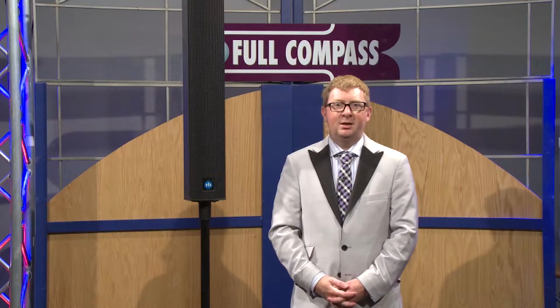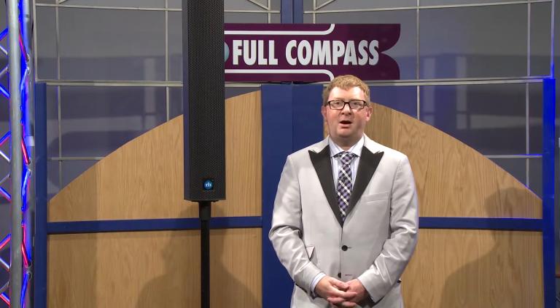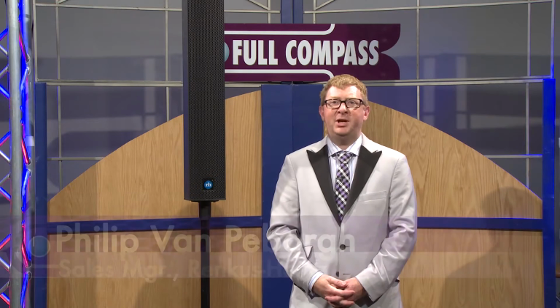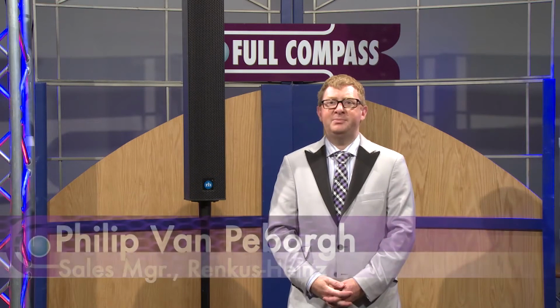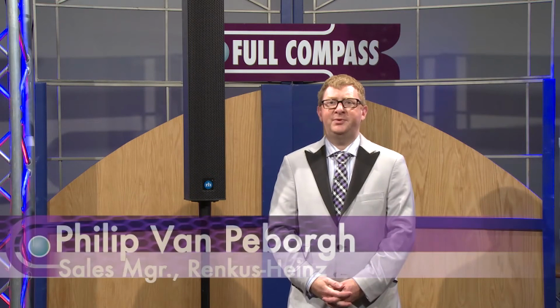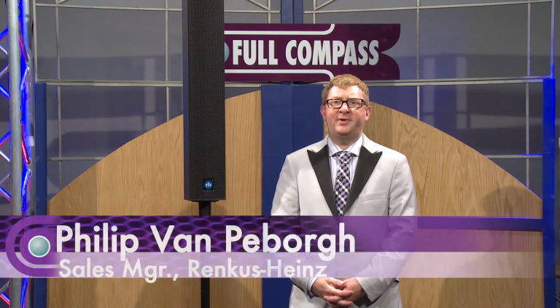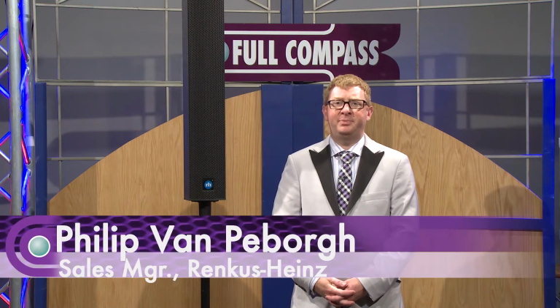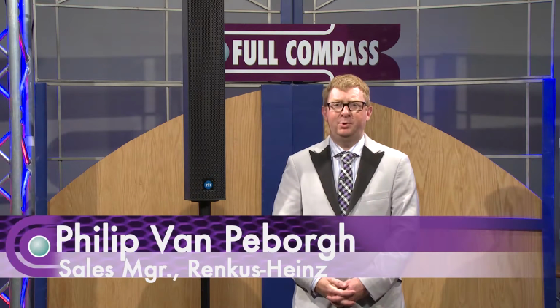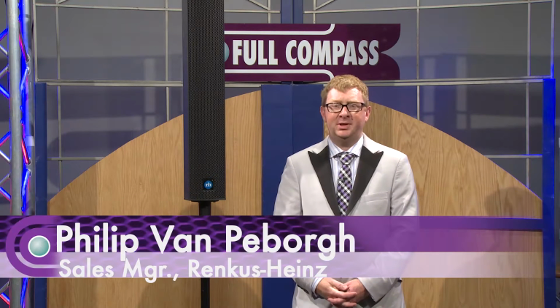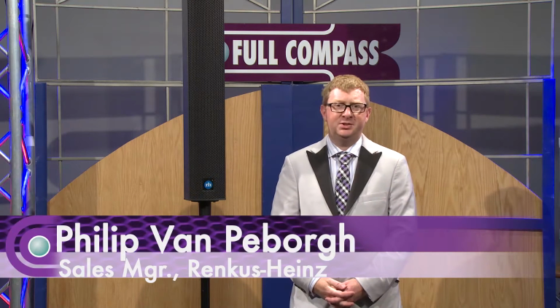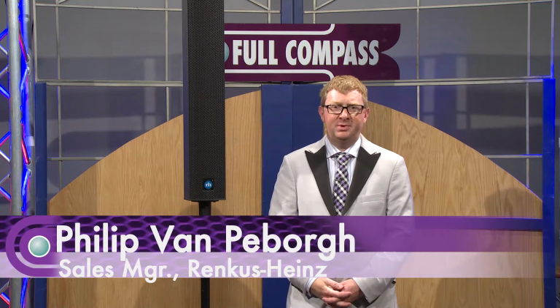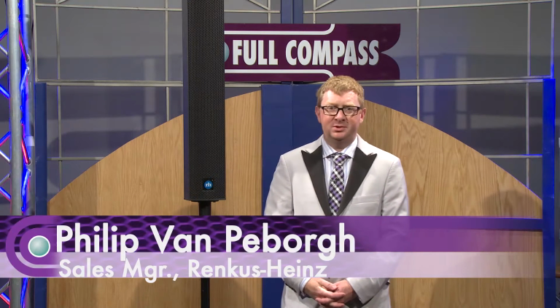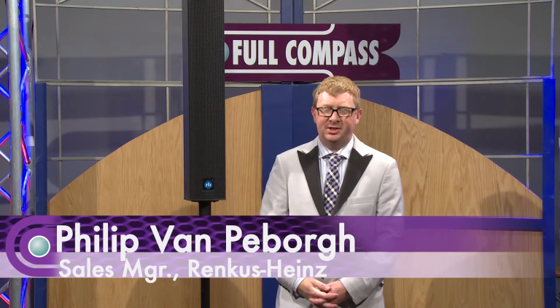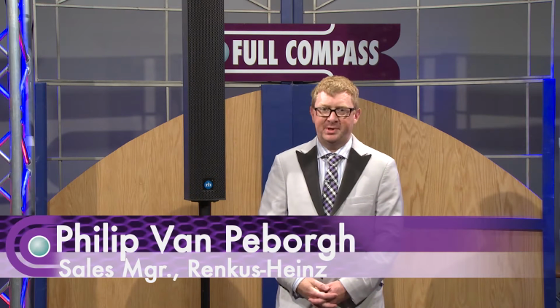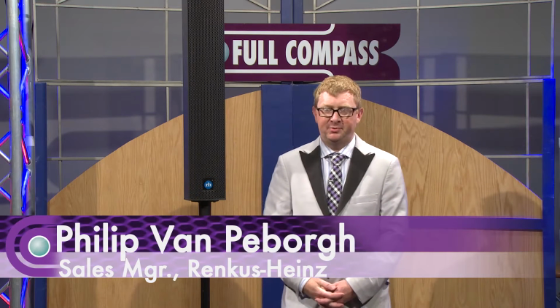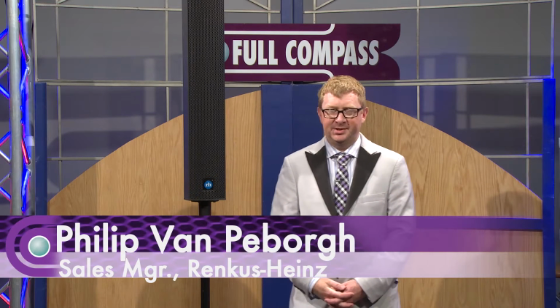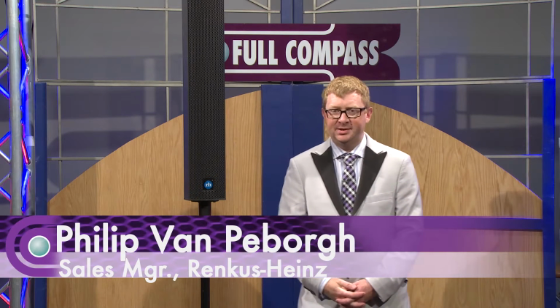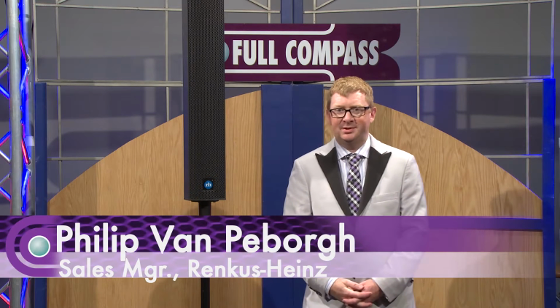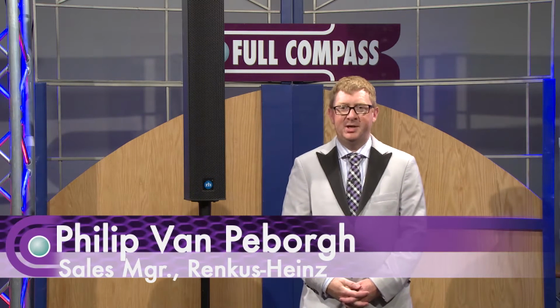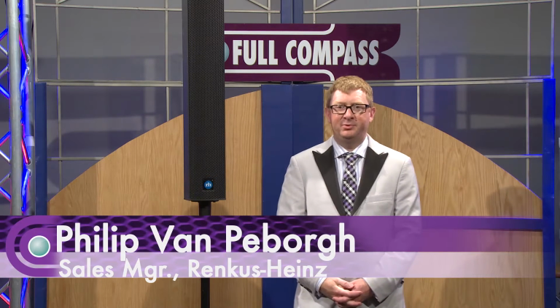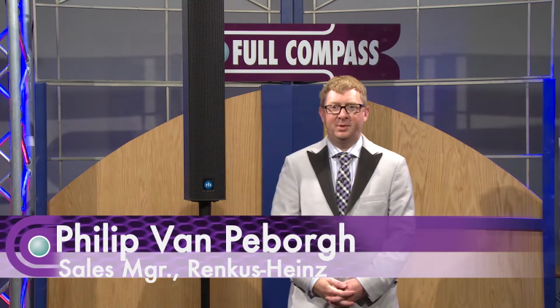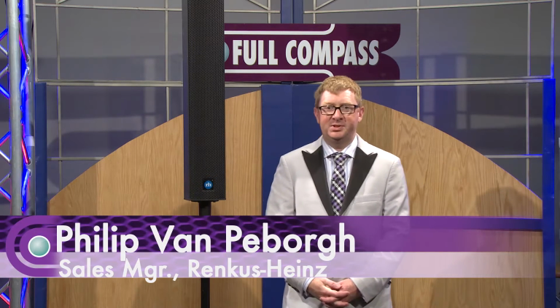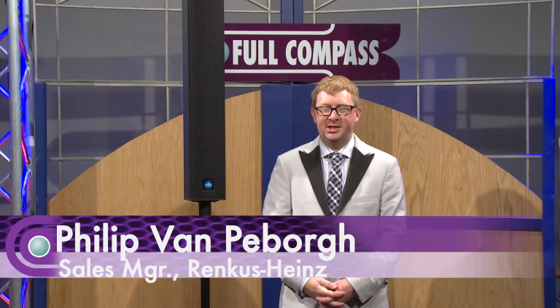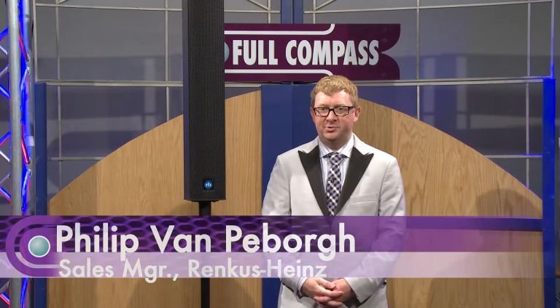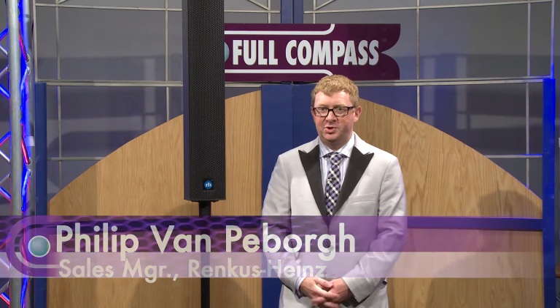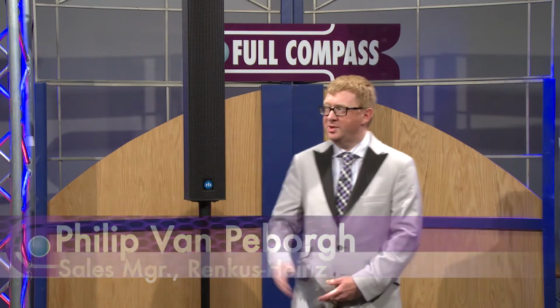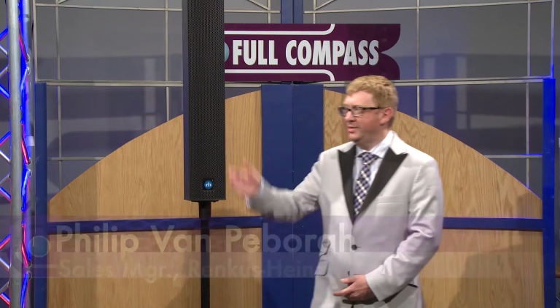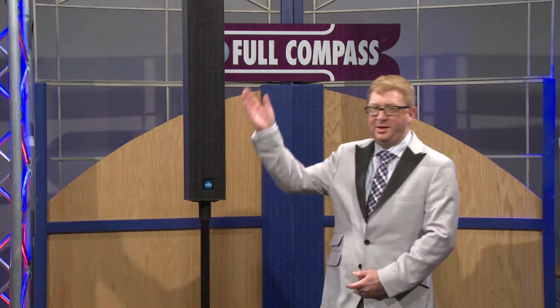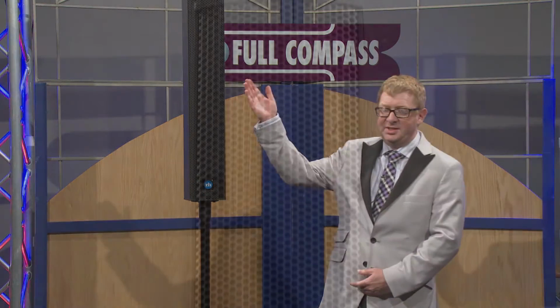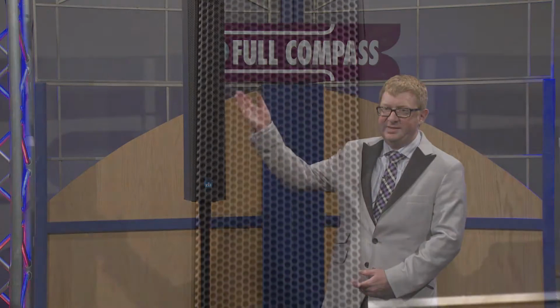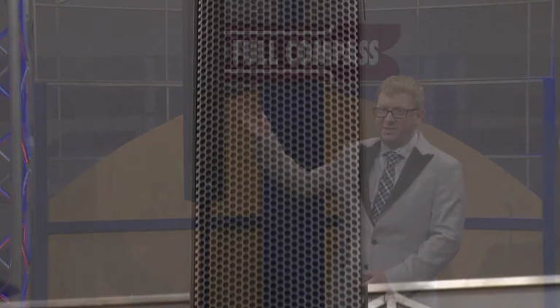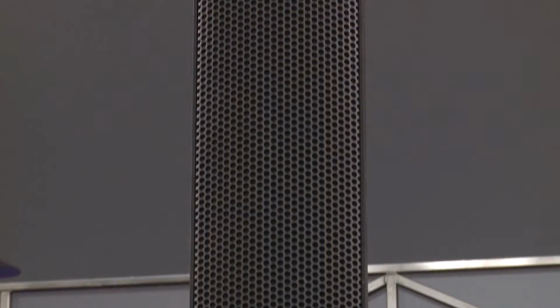Hi, my name's Phil Van Peeborg, Eastern Regional Sales Manager at Rankers Heights. I'm here at Full Compass today to introduce the IC7 system.